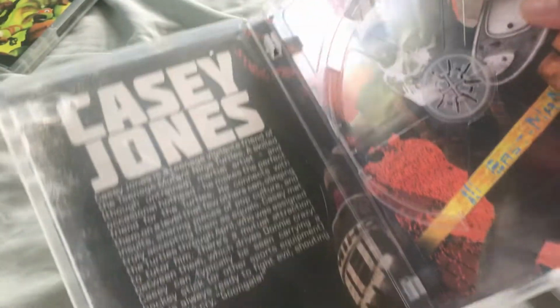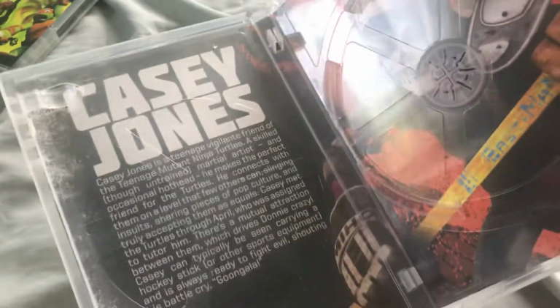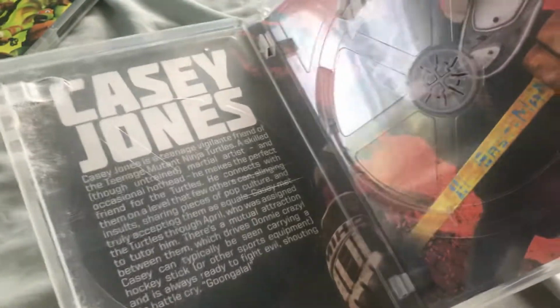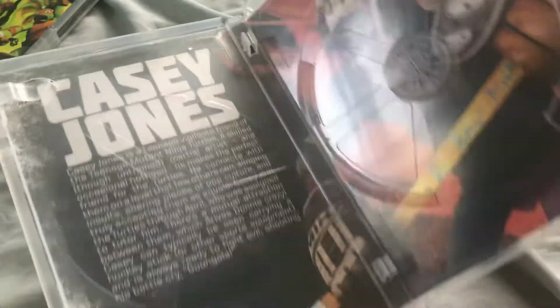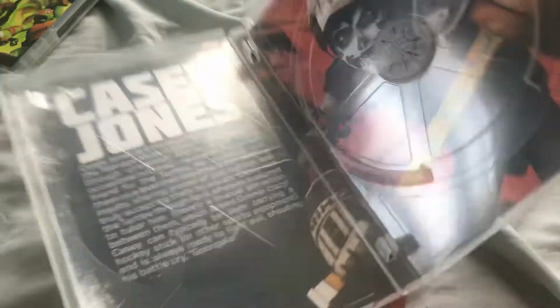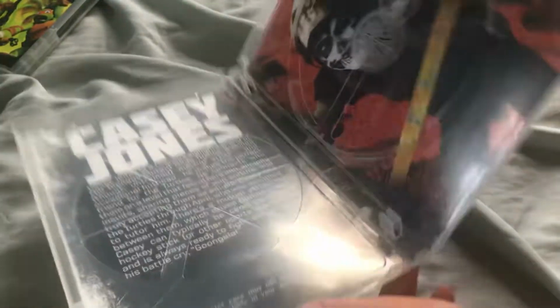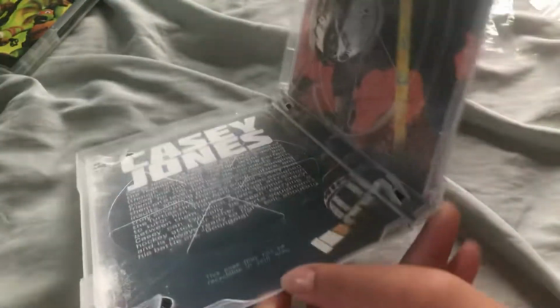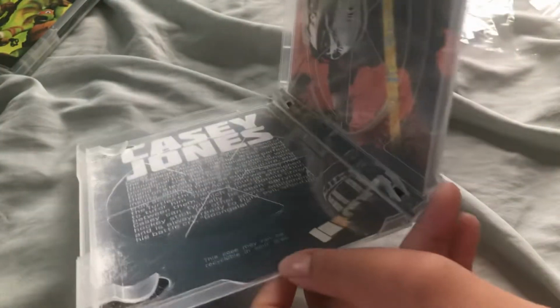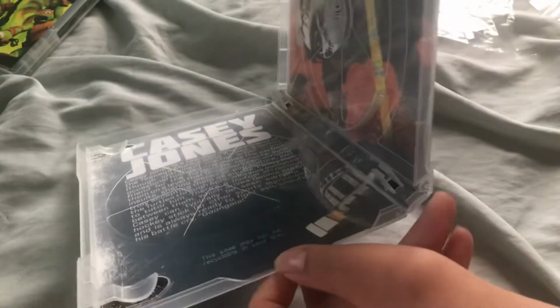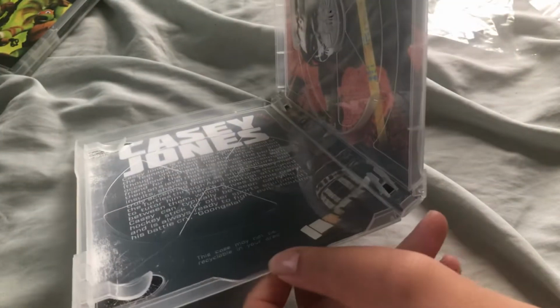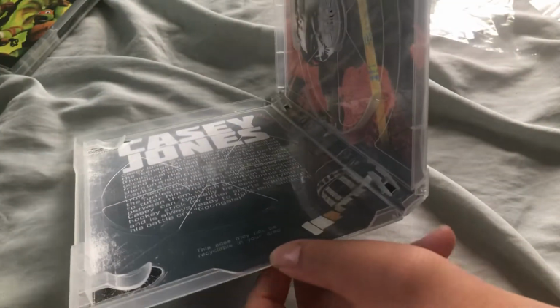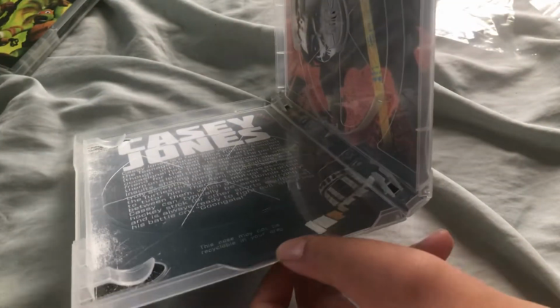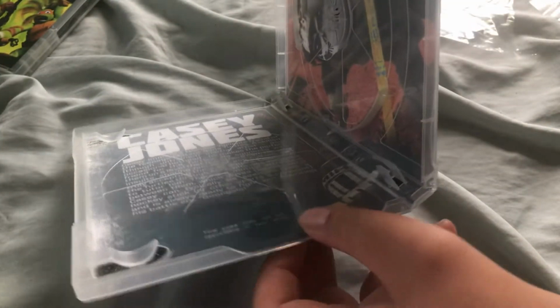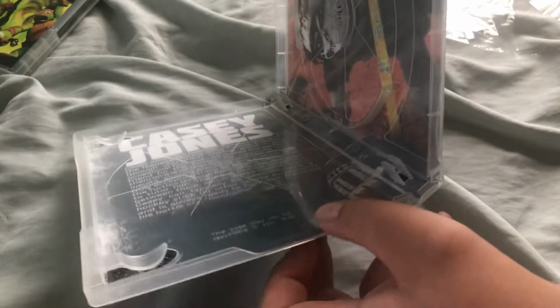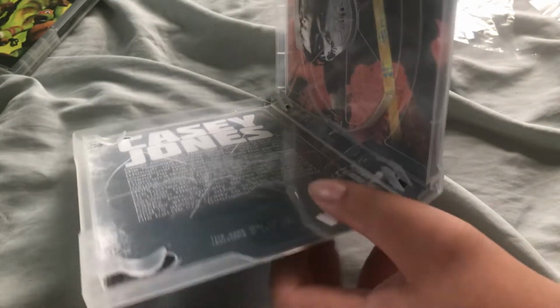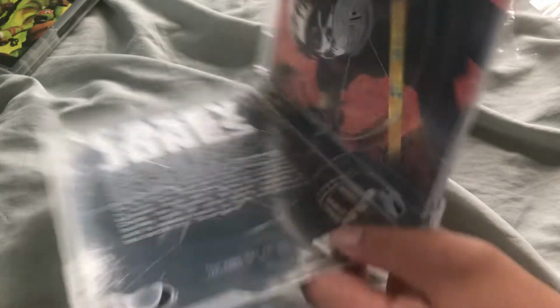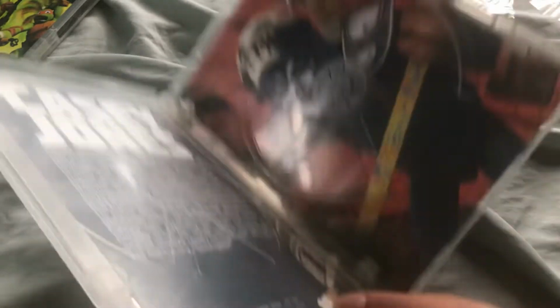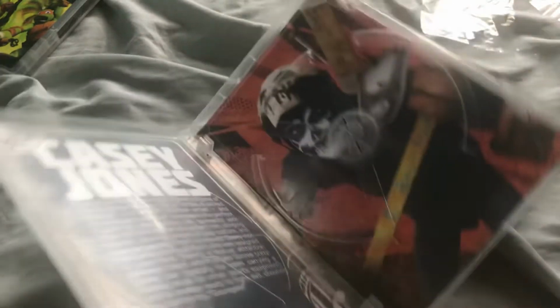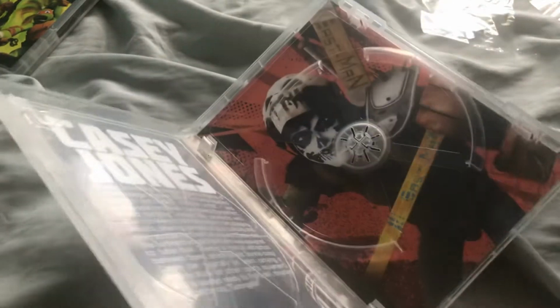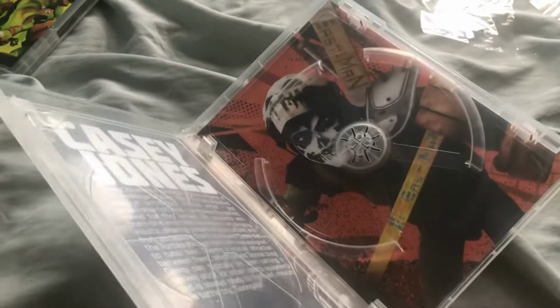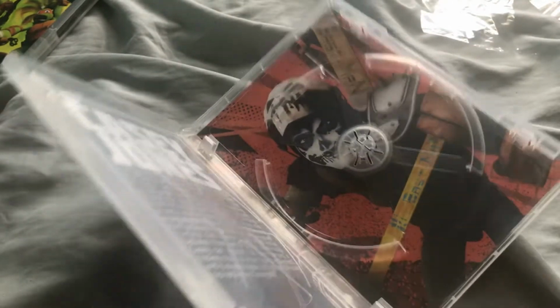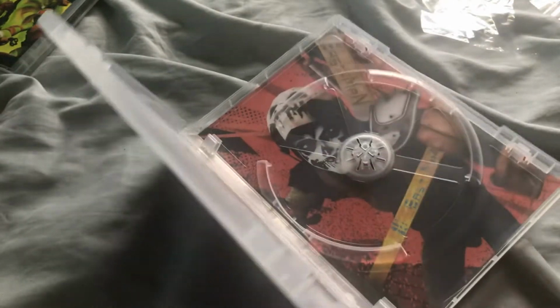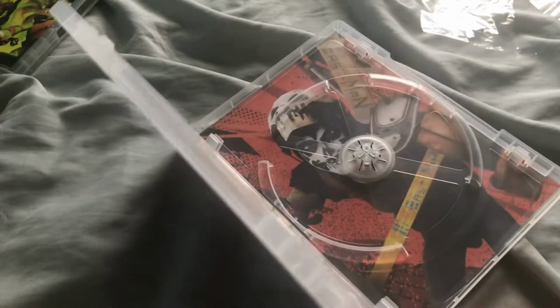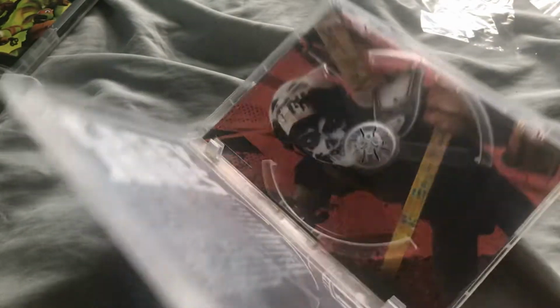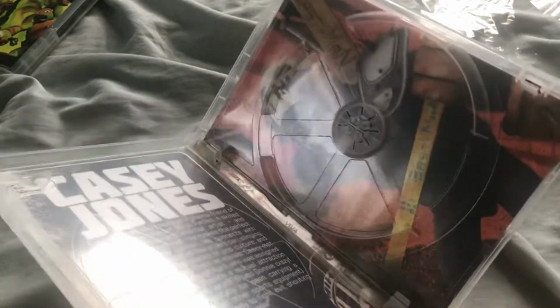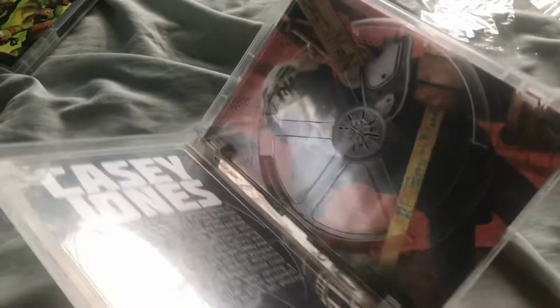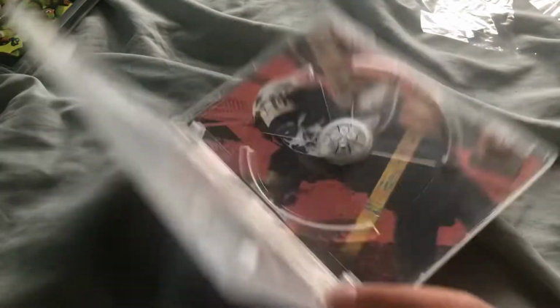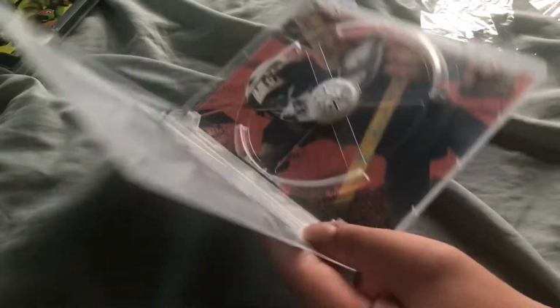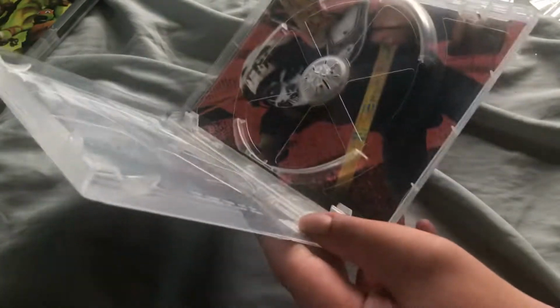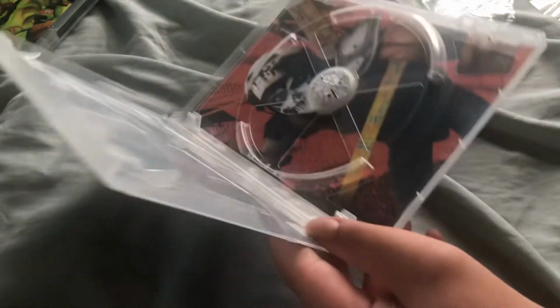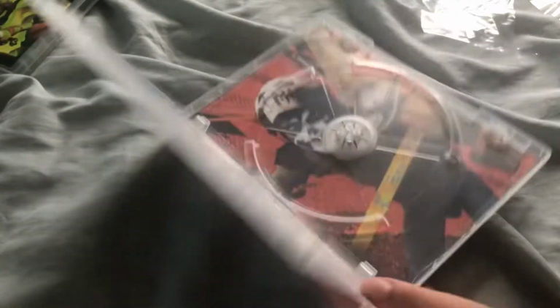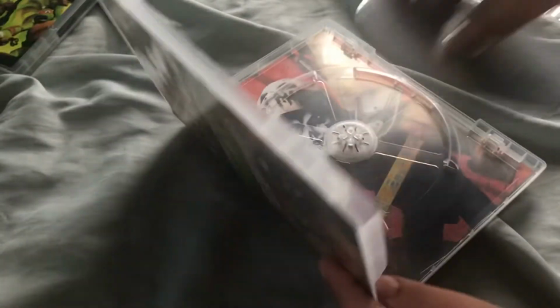And Casey Jones. I didn't realize this one was broken. I thought this was... How did it get broken?